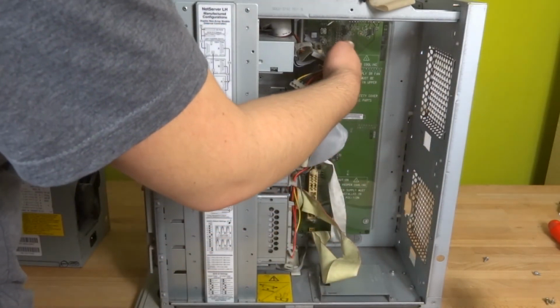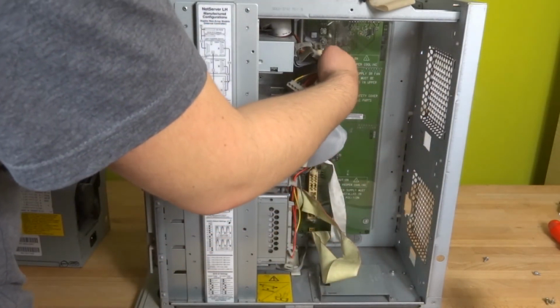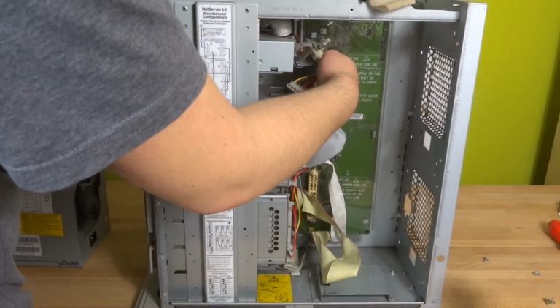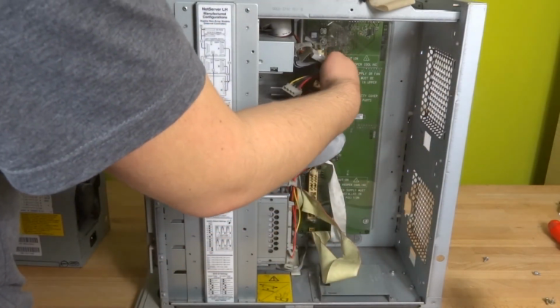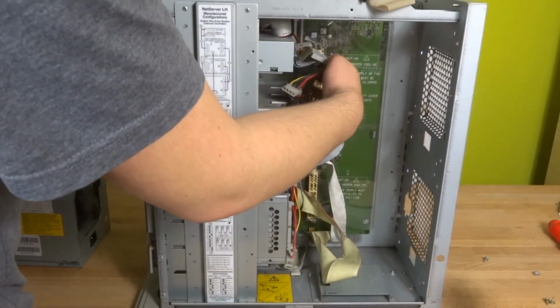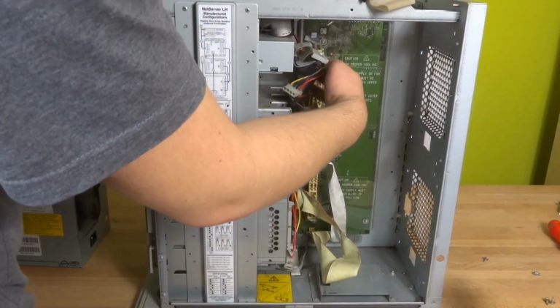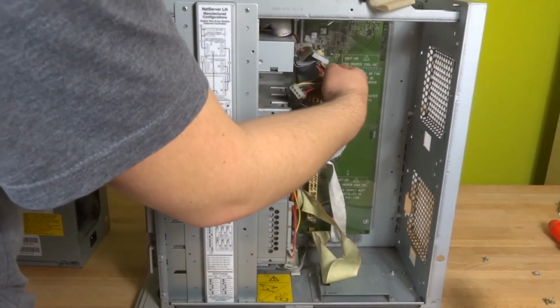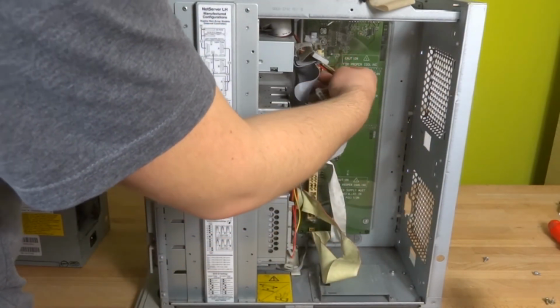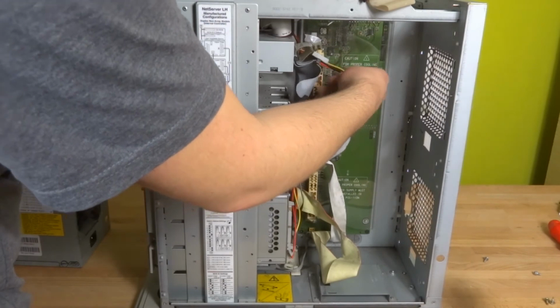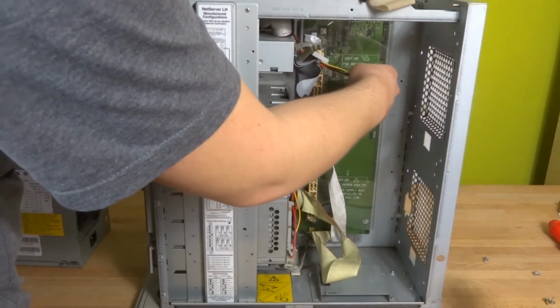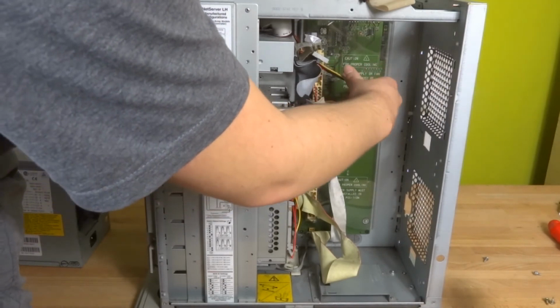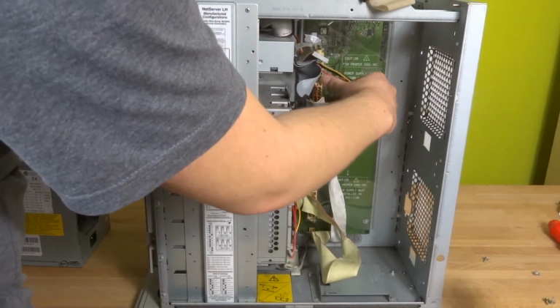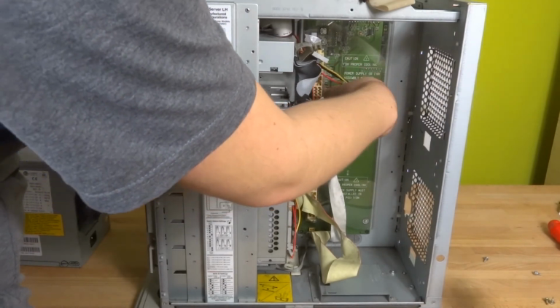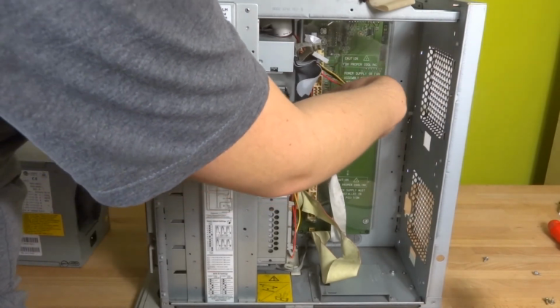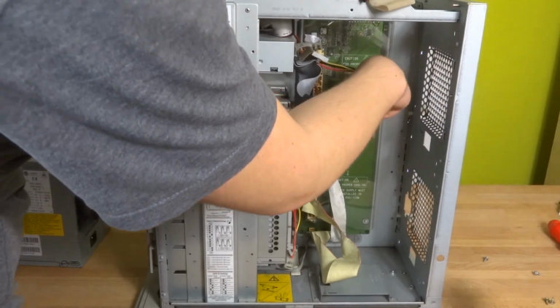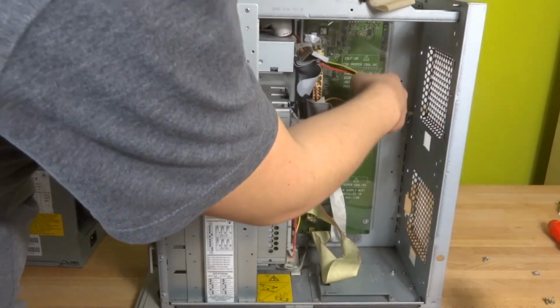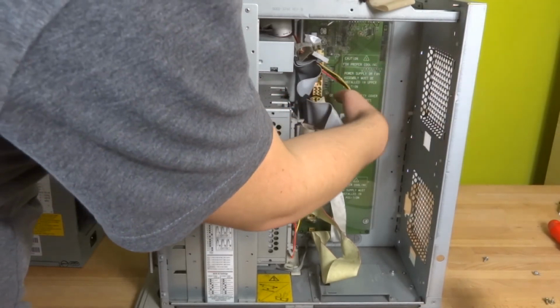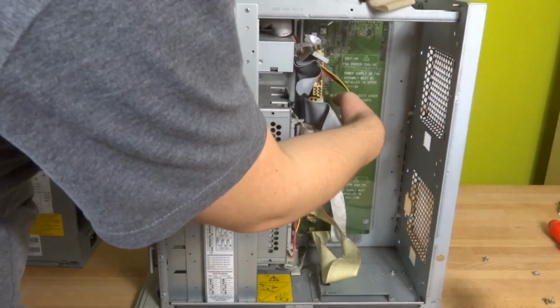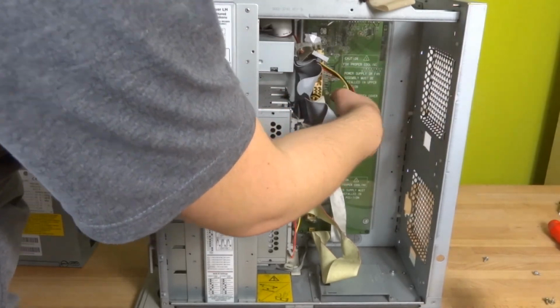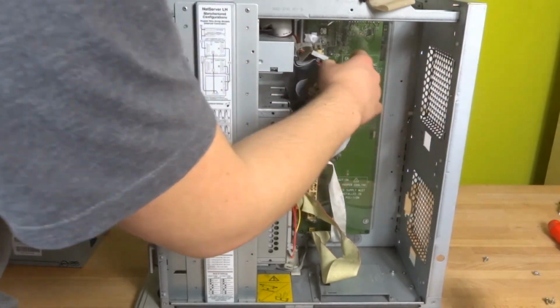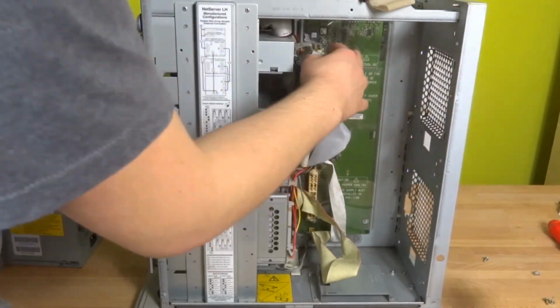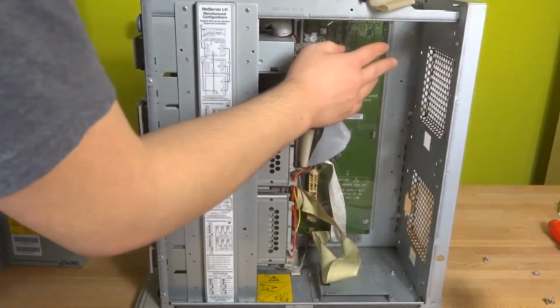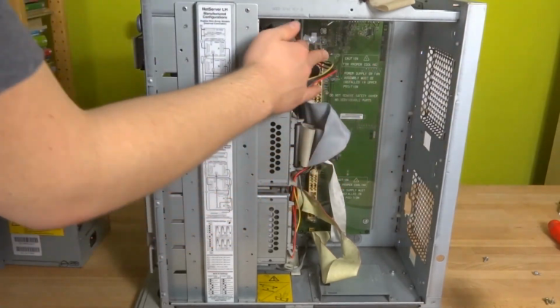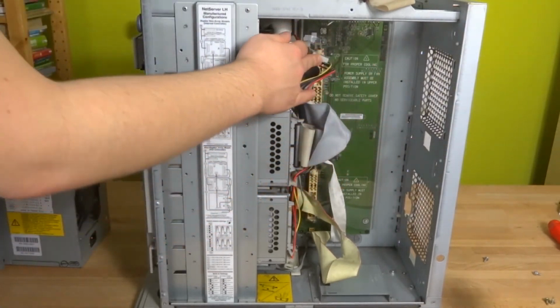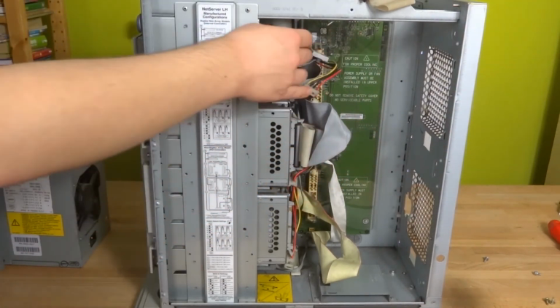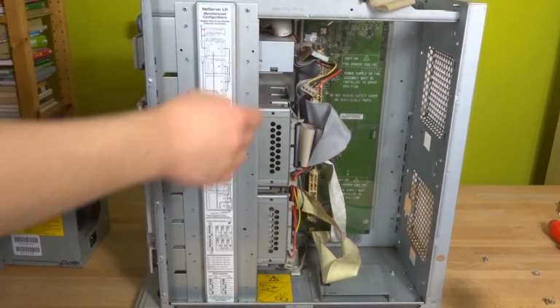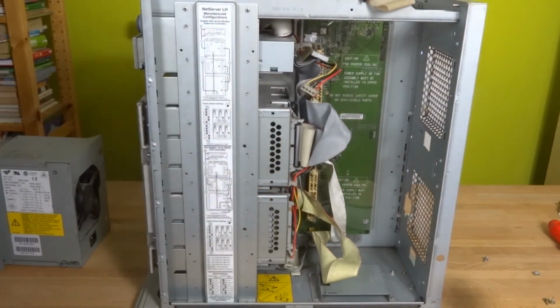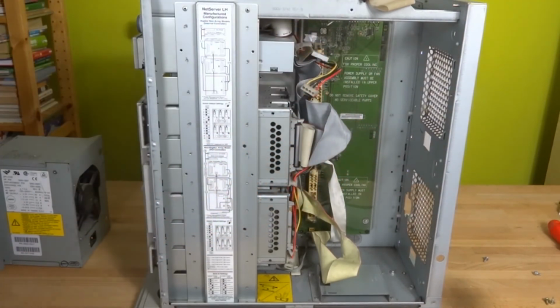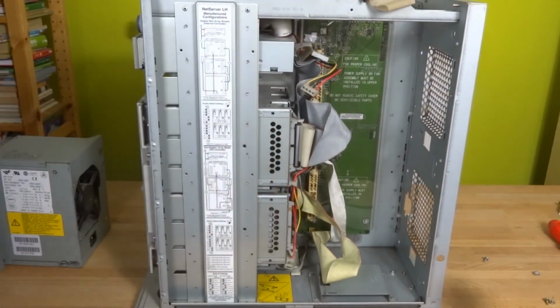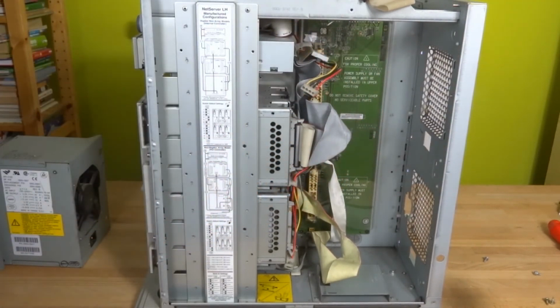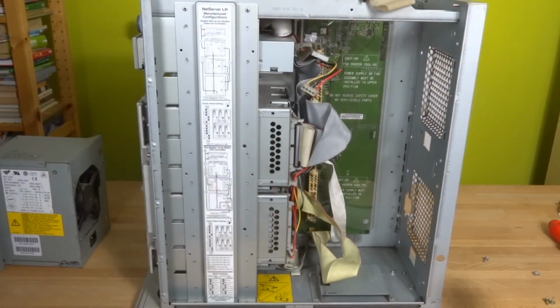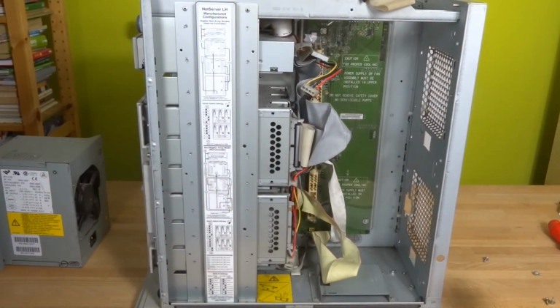Power connector right there. SCSI and a CD drive.